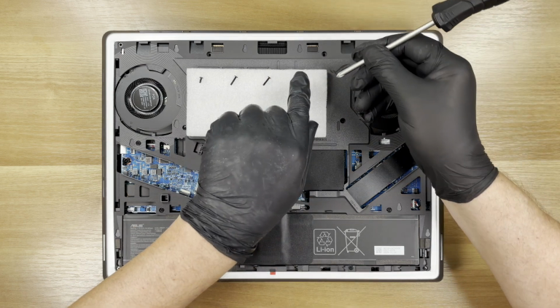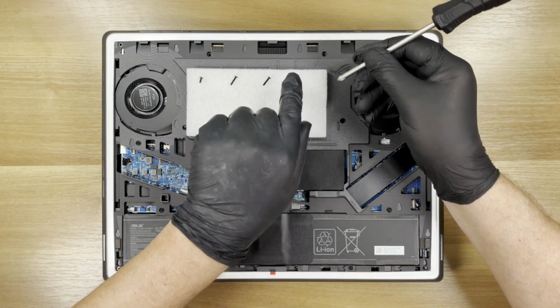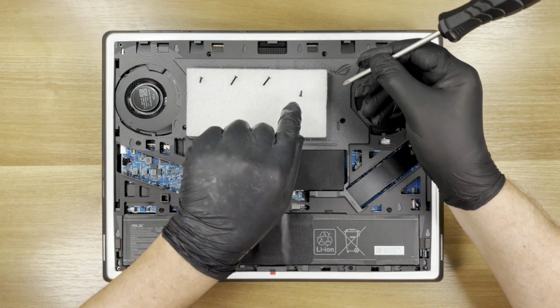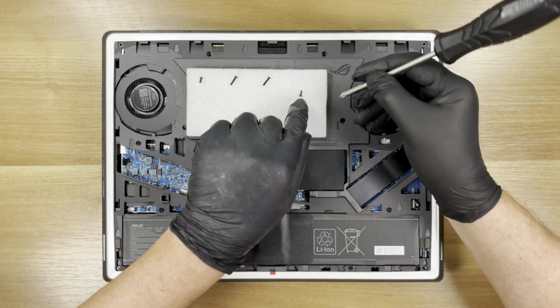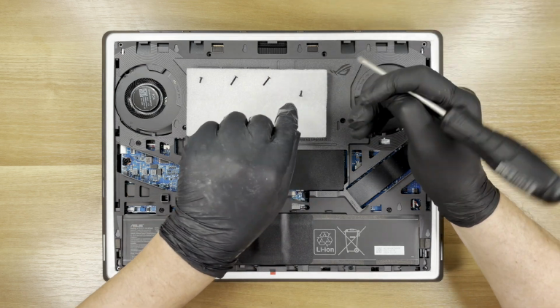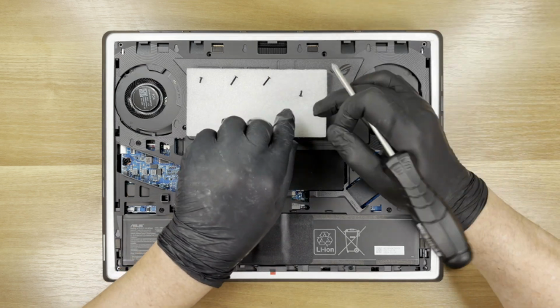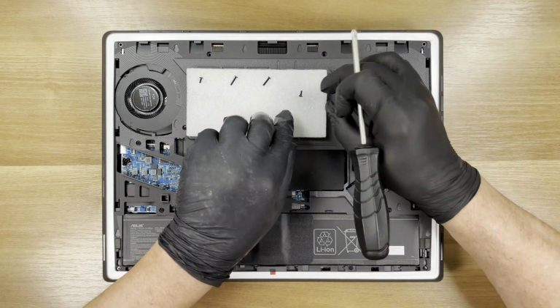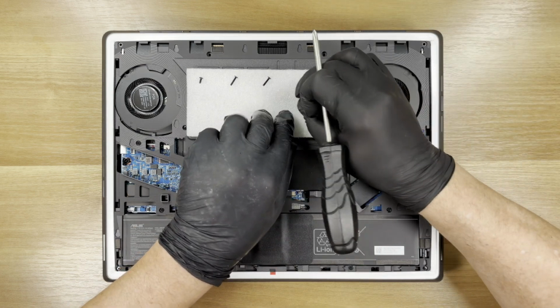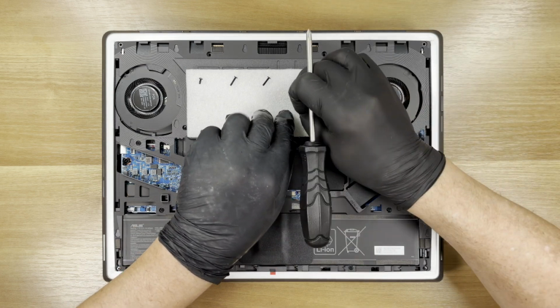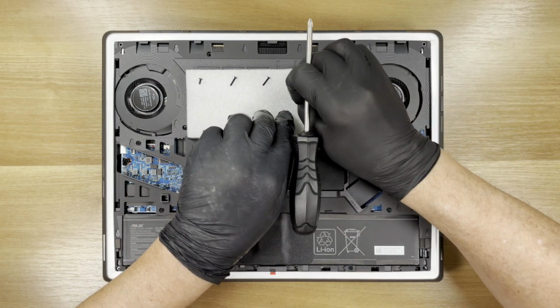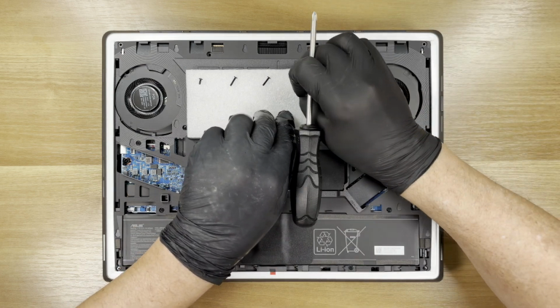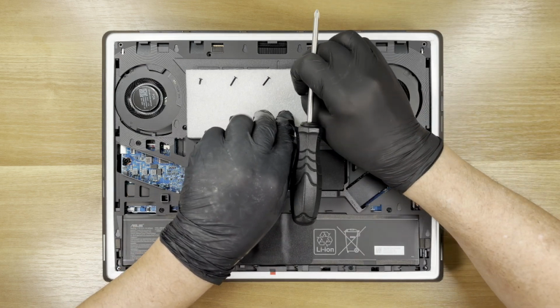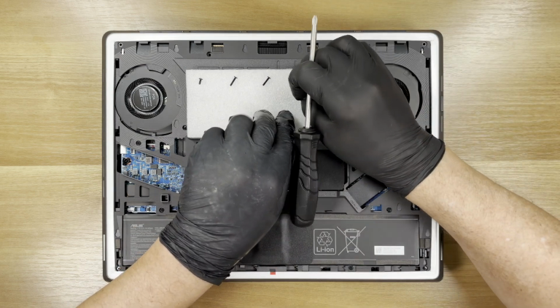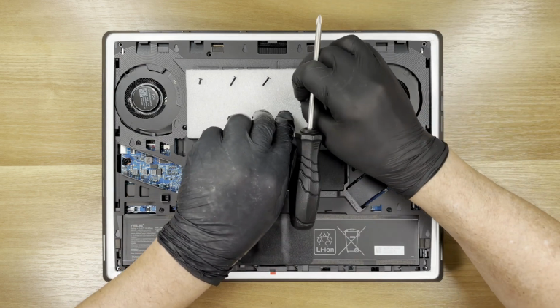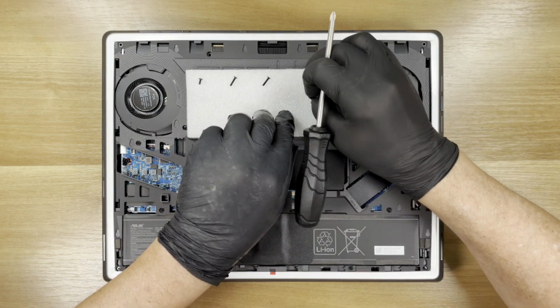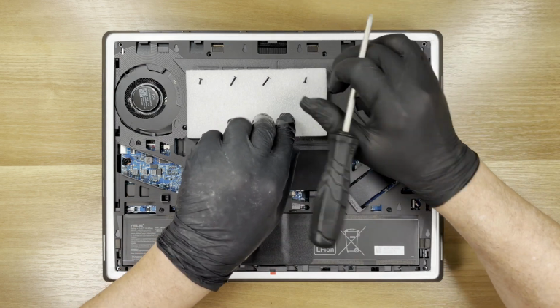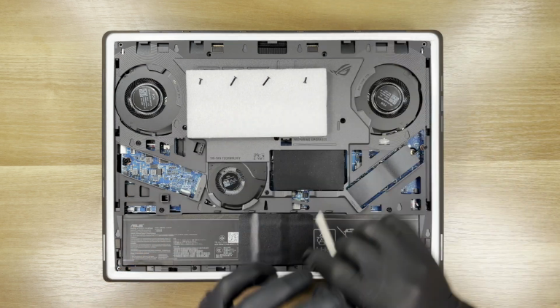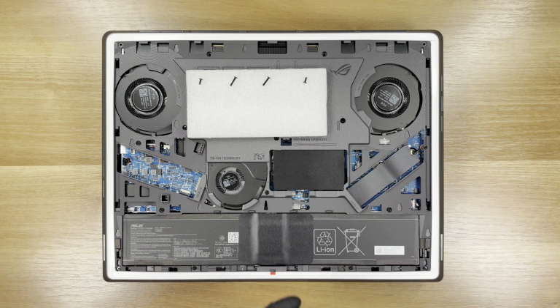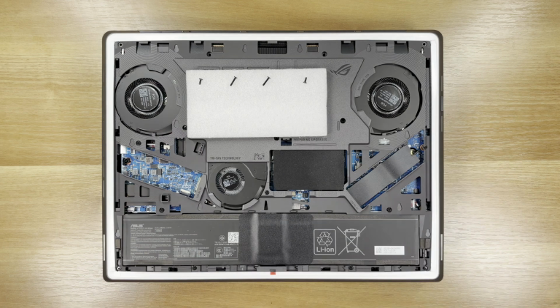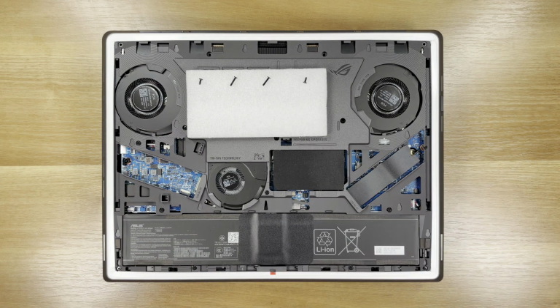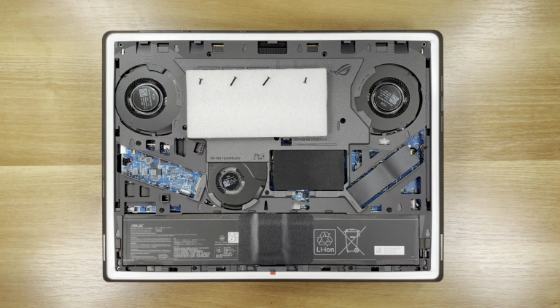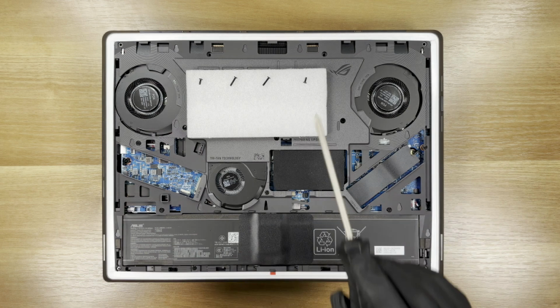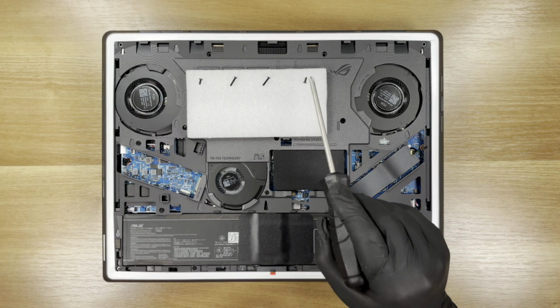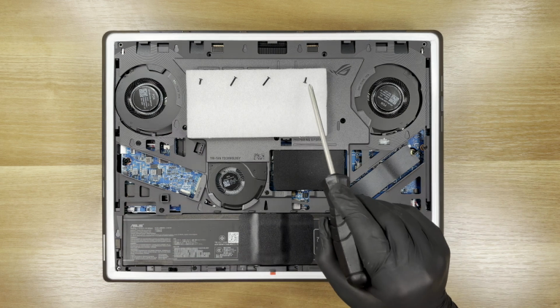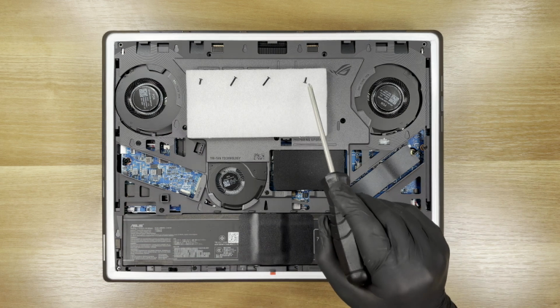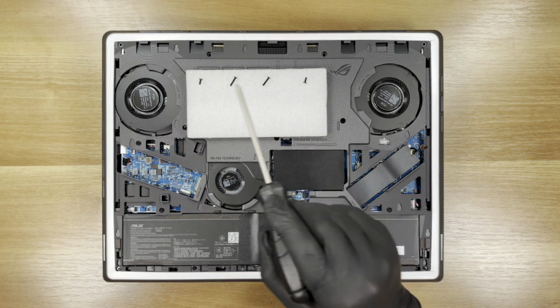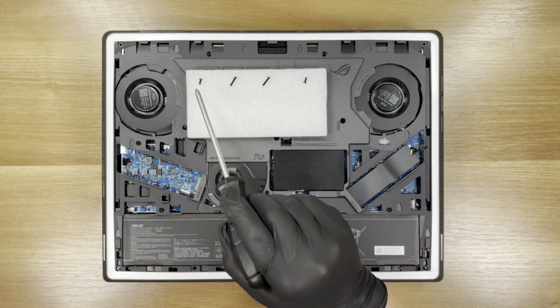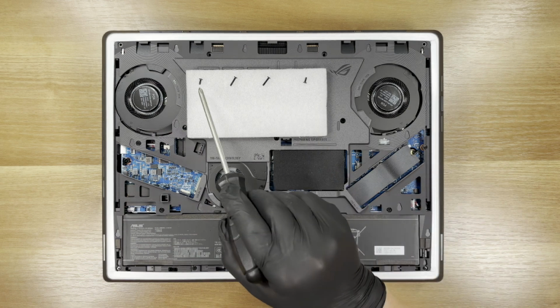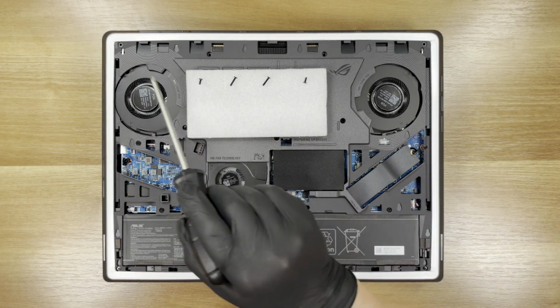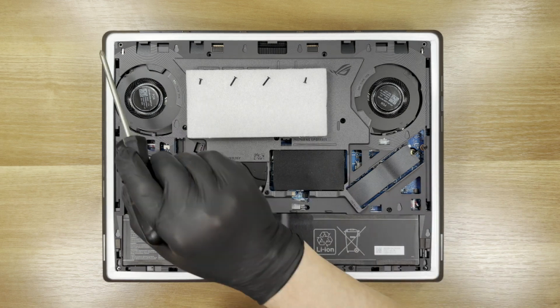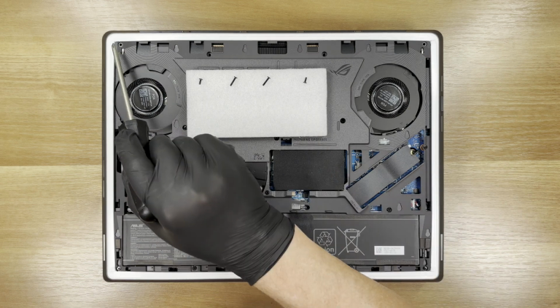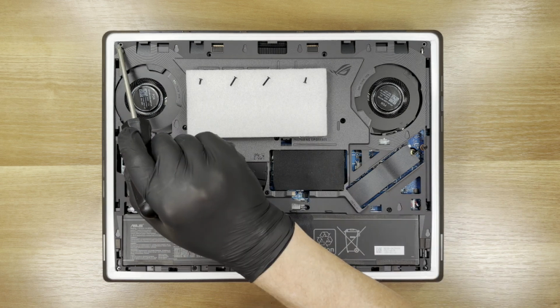Here is the second short screw. The total screw count is 16: 2 short and 14 long.